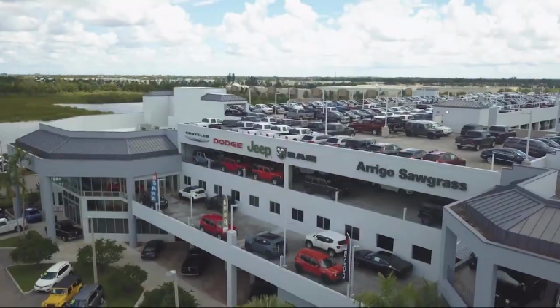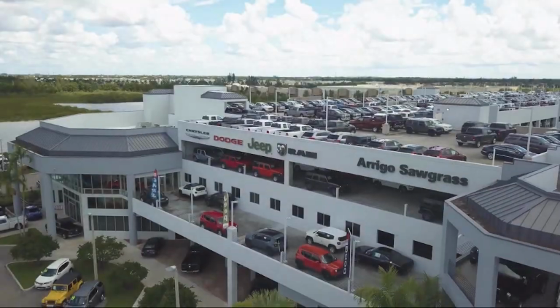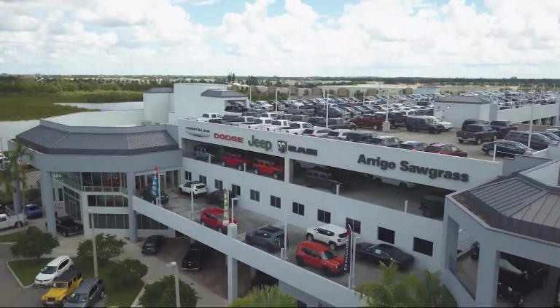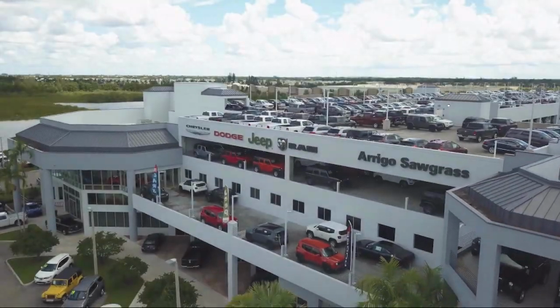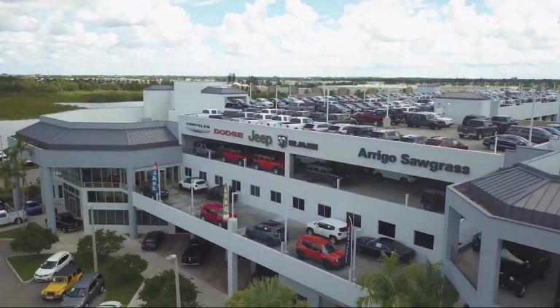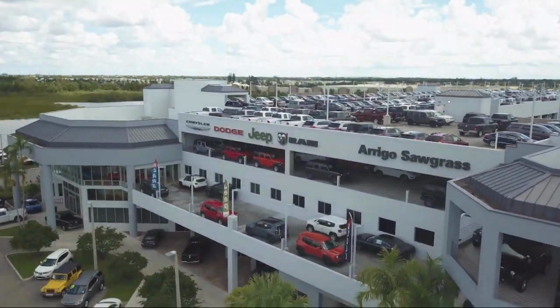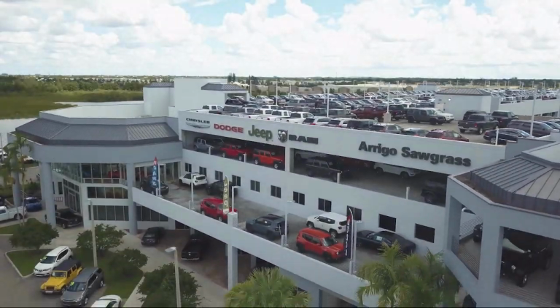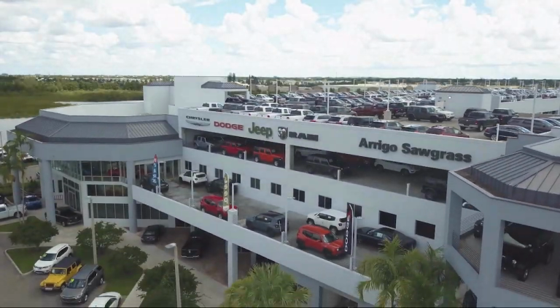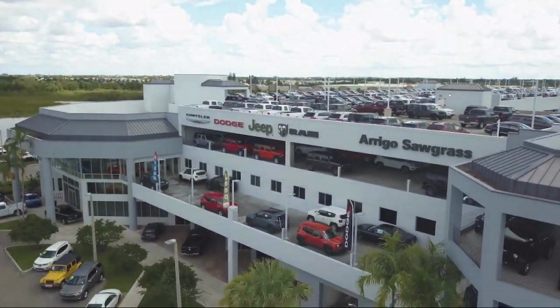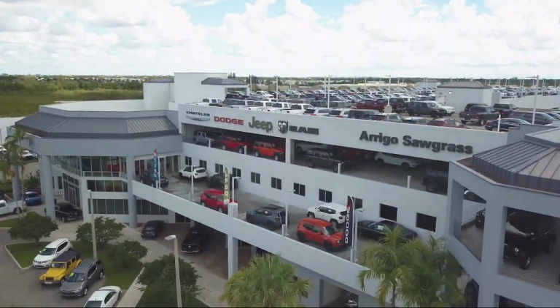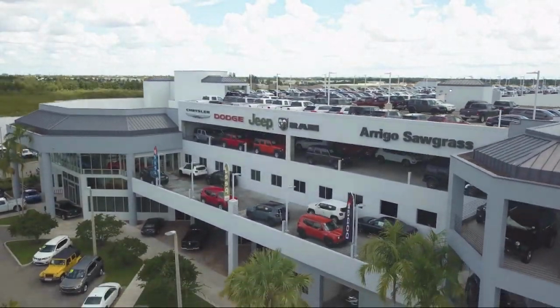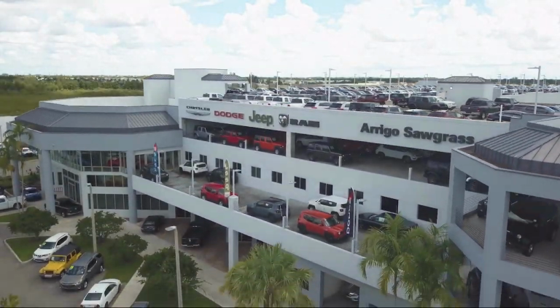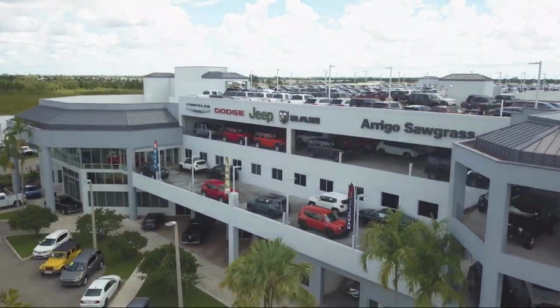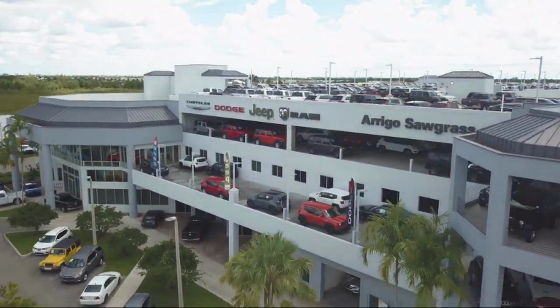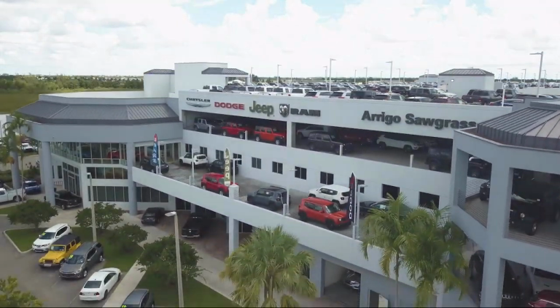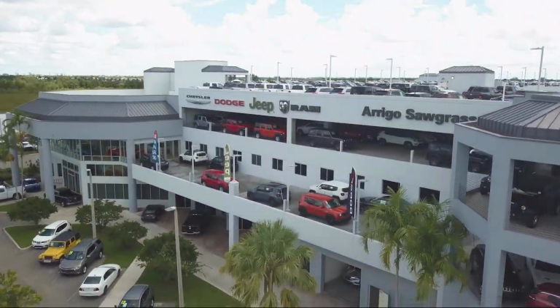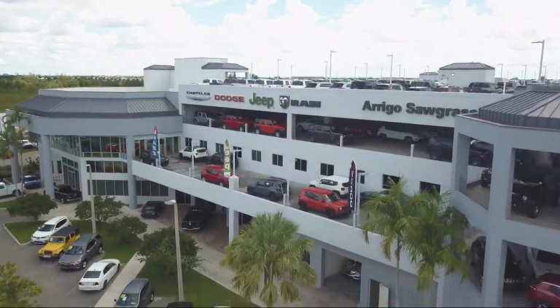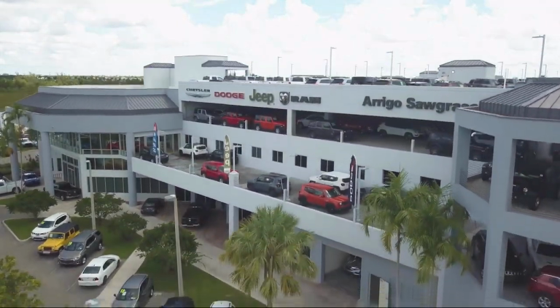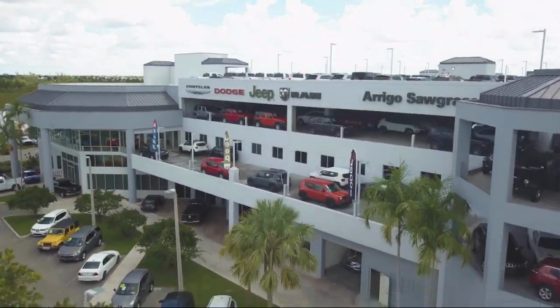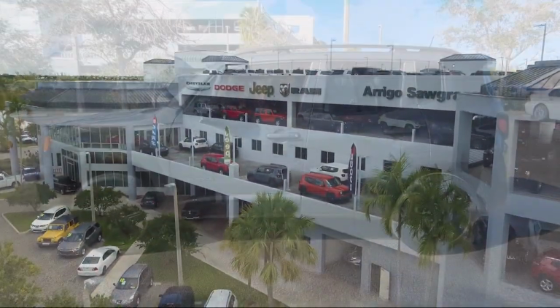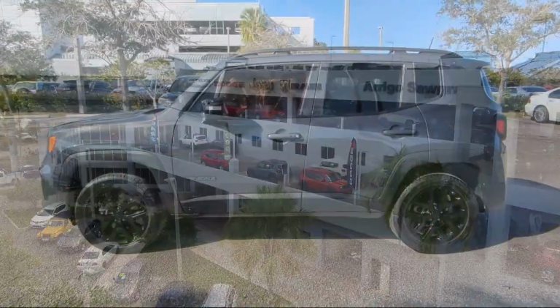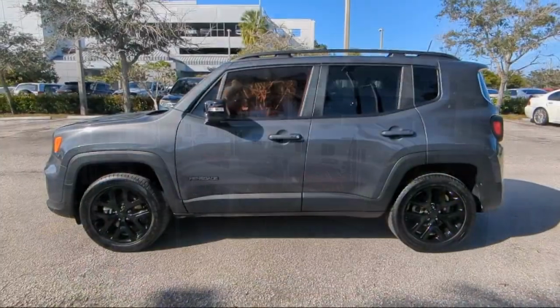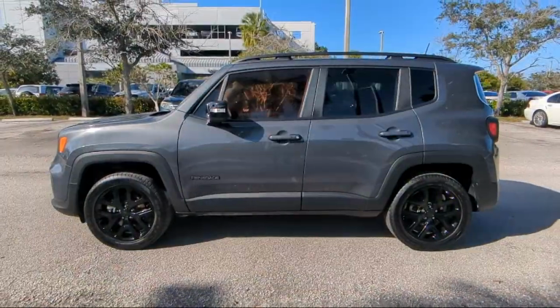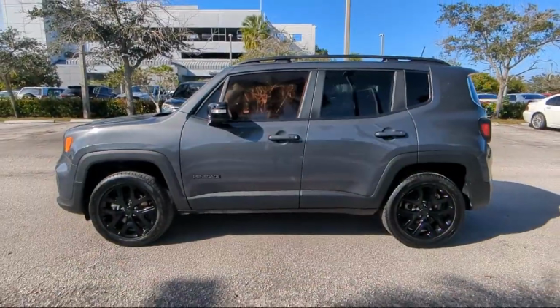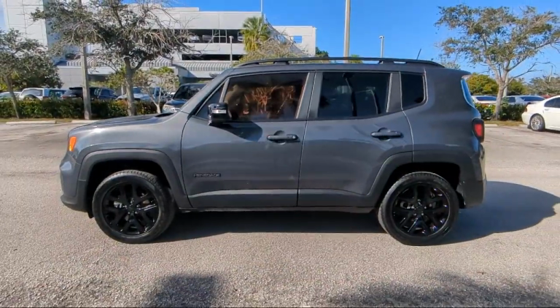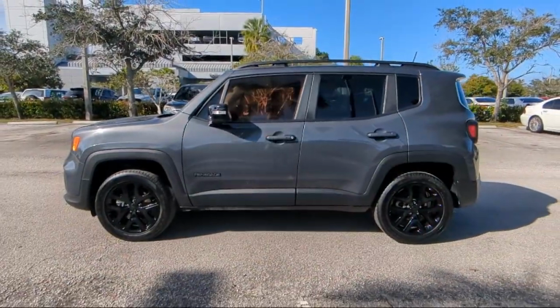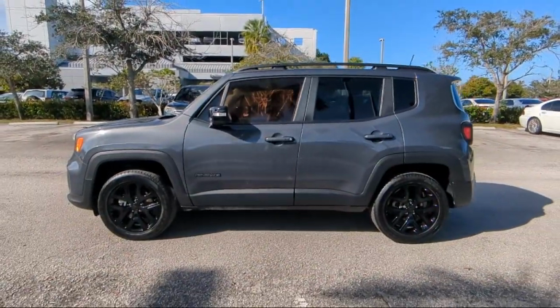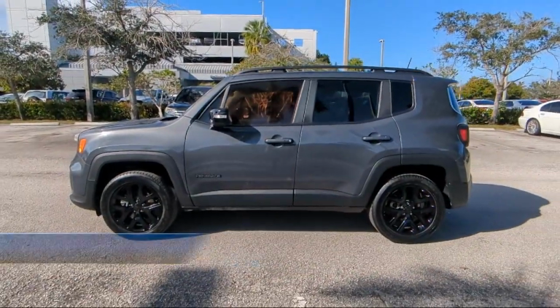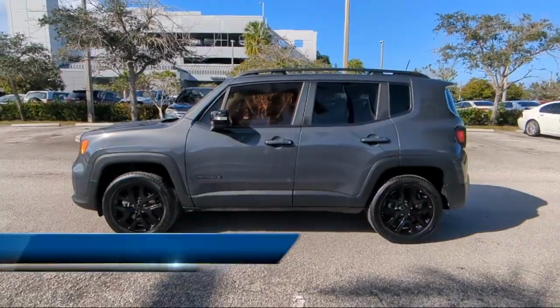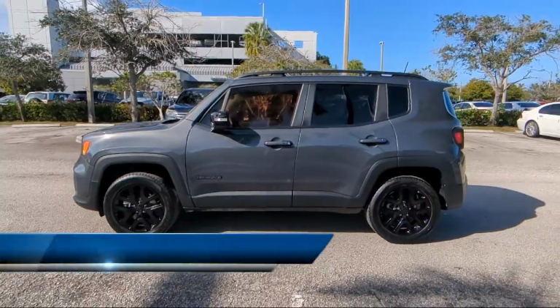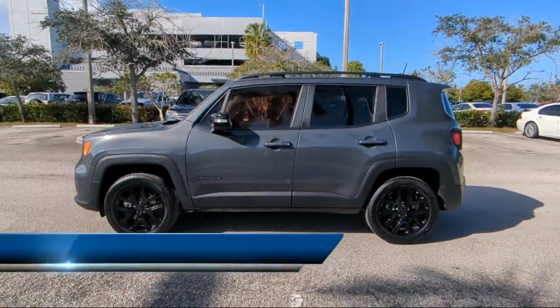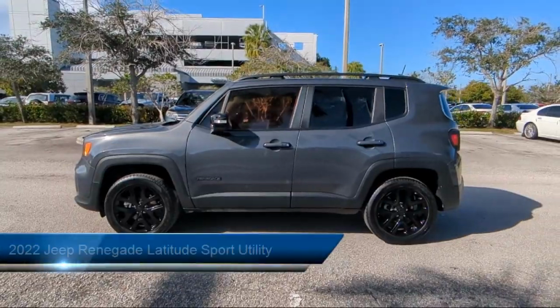Welcome to Rigo Chrysler Dodge Jeep Ram, and here's a look at another one of our great vehicles for sale.